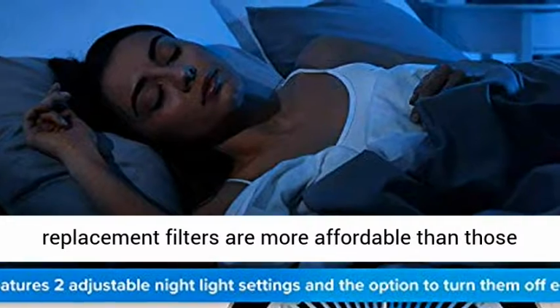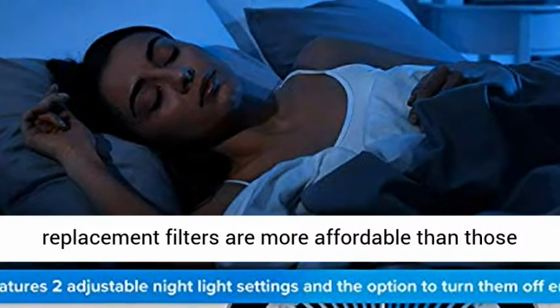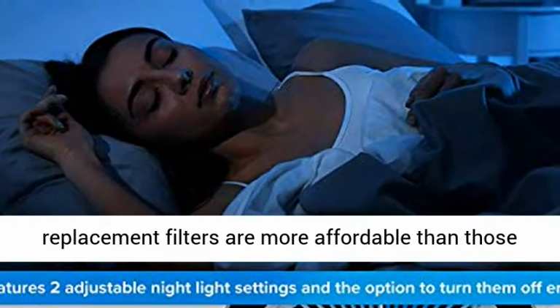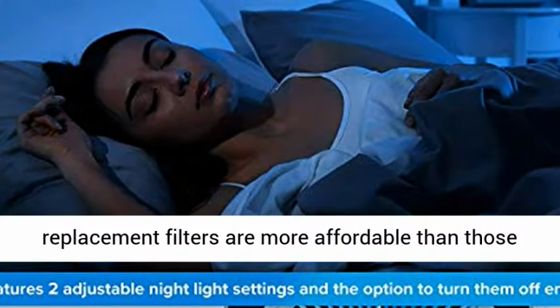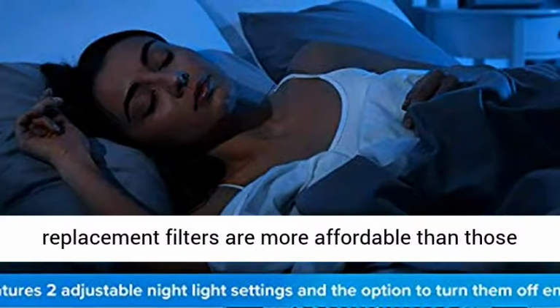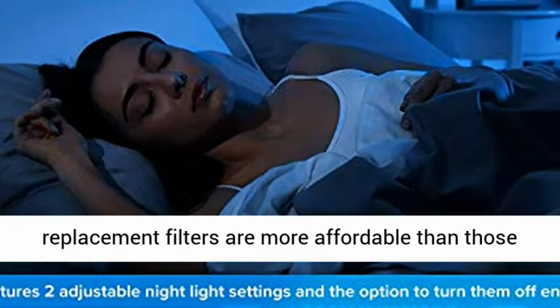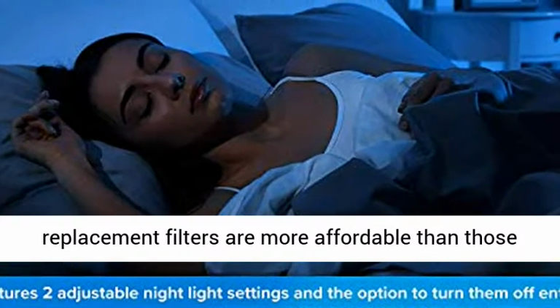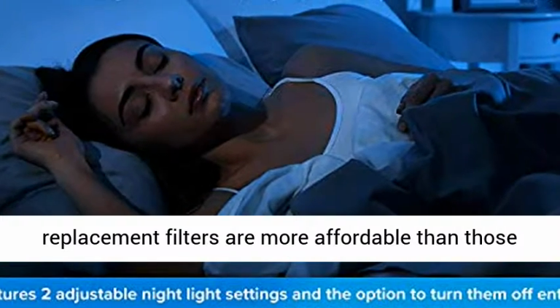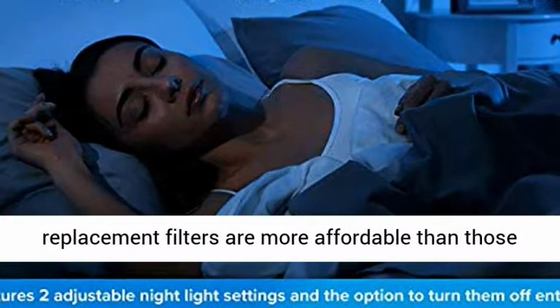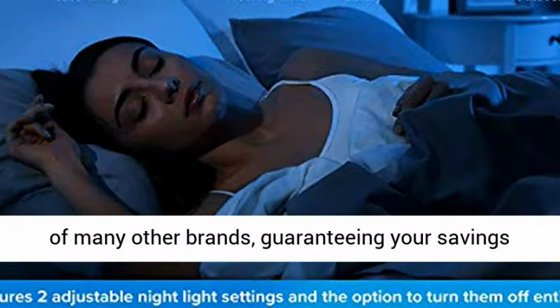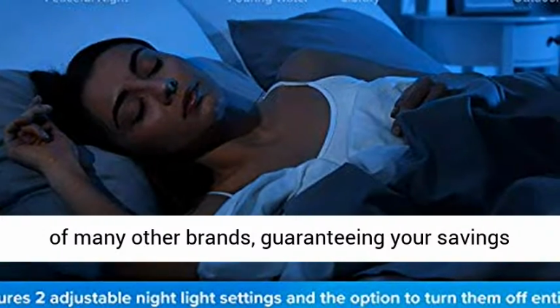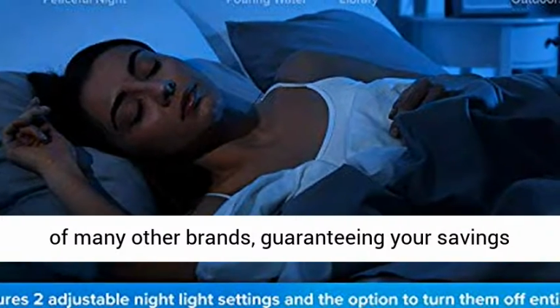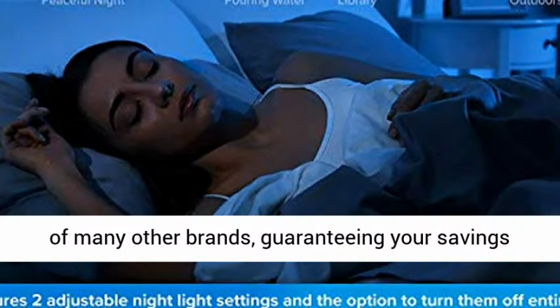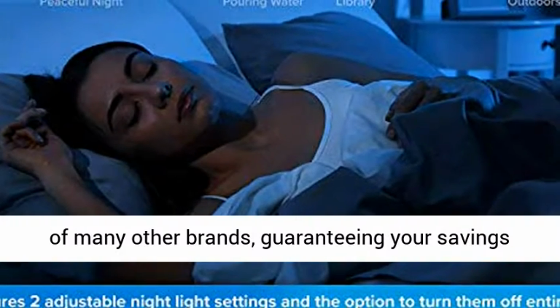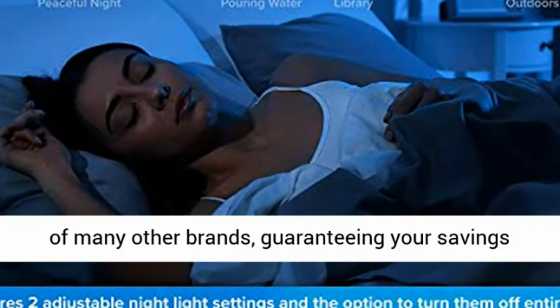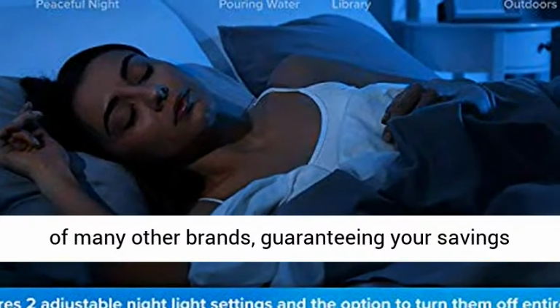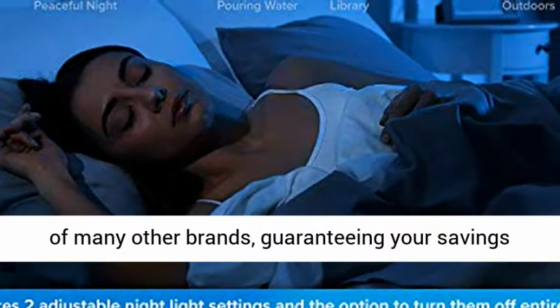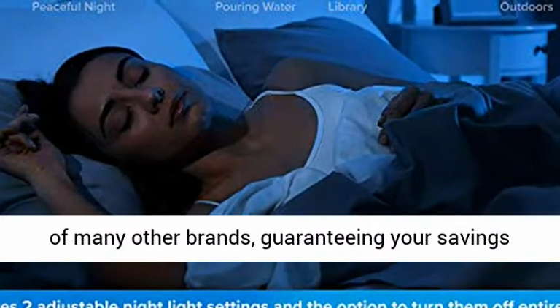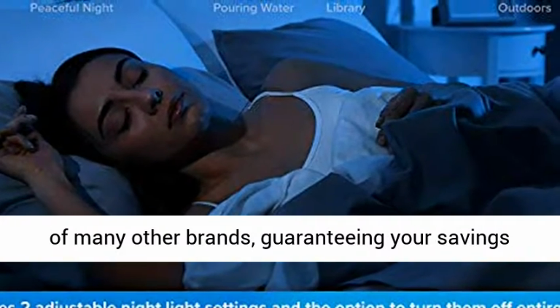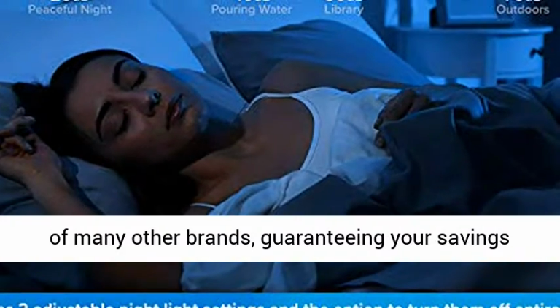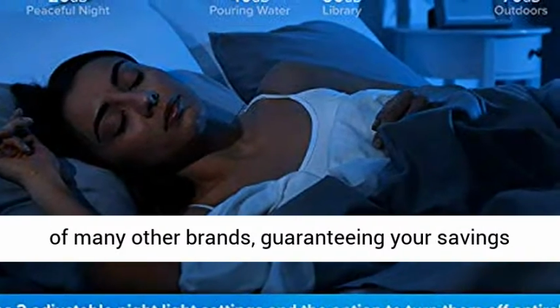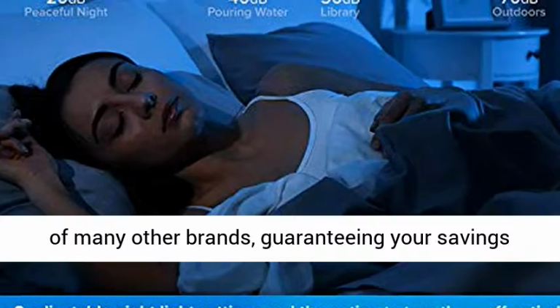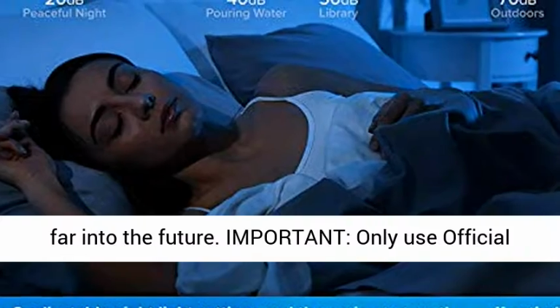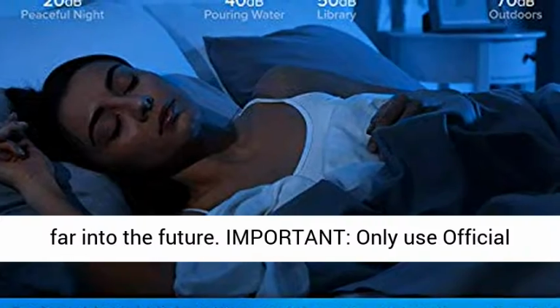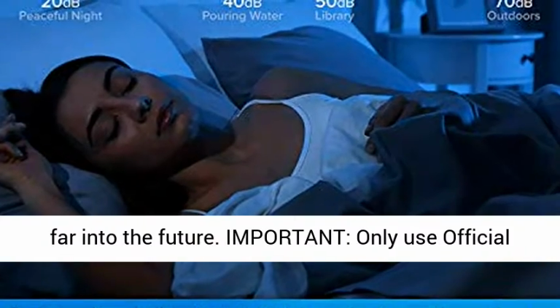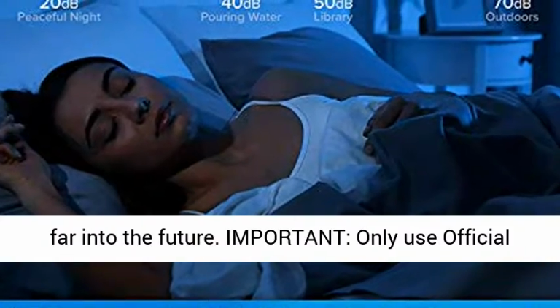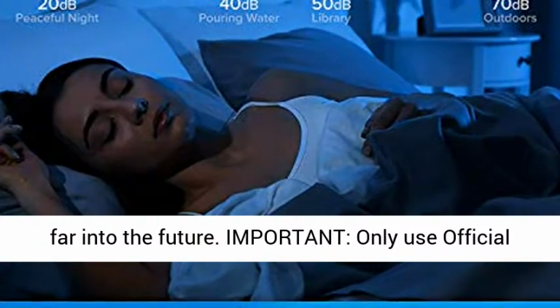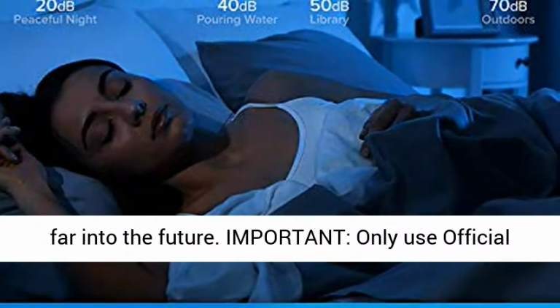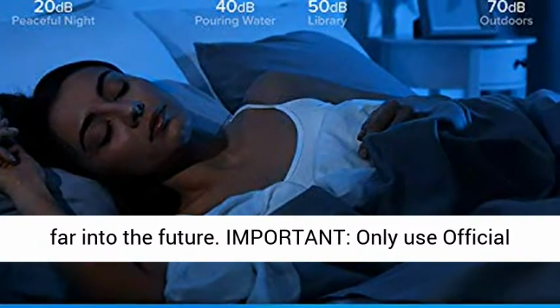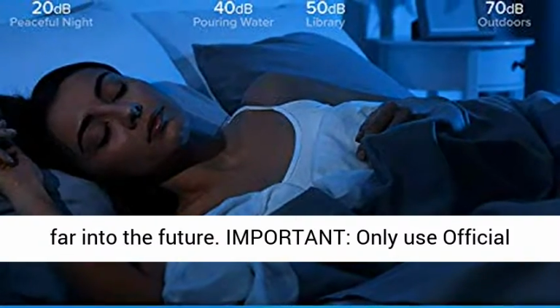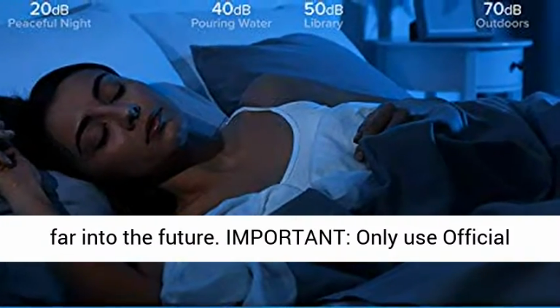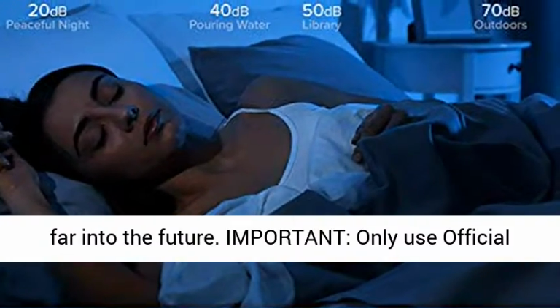Great deal: Levoid's replacement filters are more affordable than those of many other brands, guaranteeing your savings far into the future.